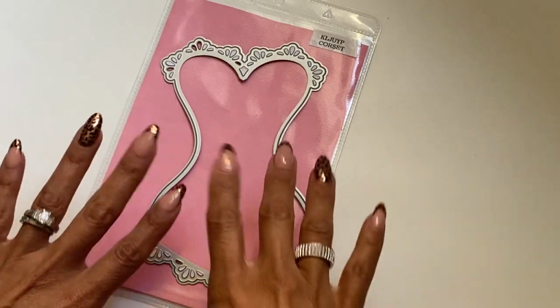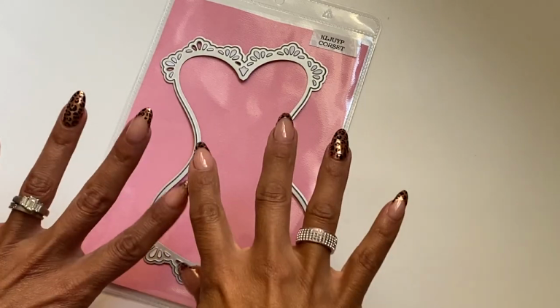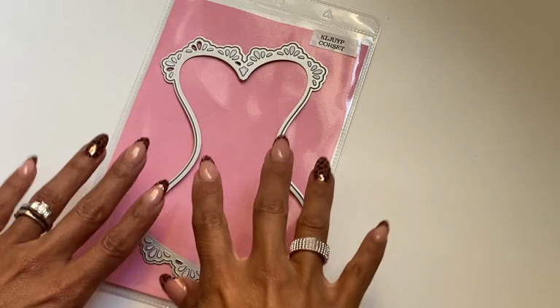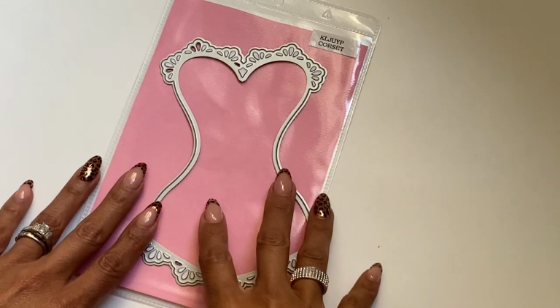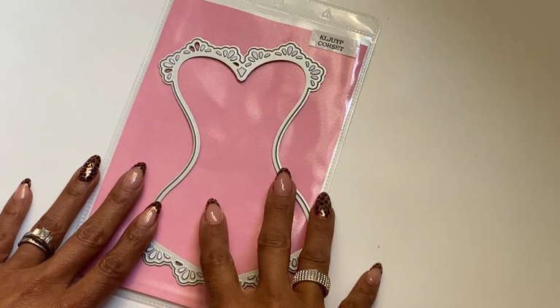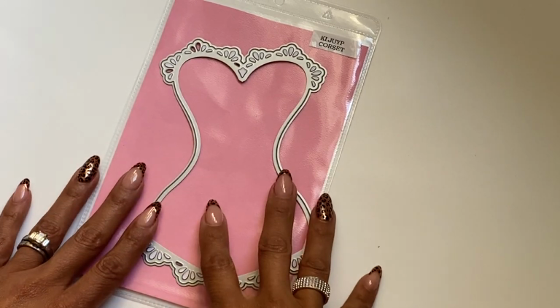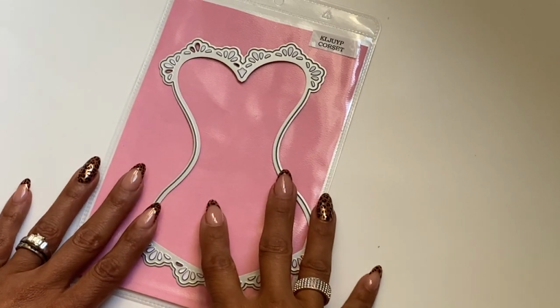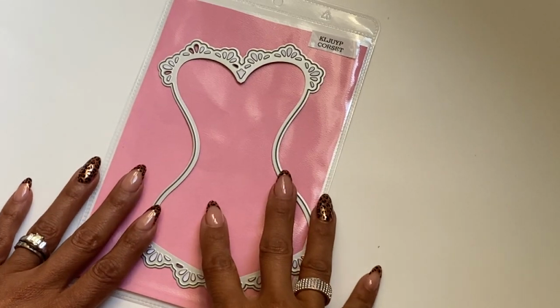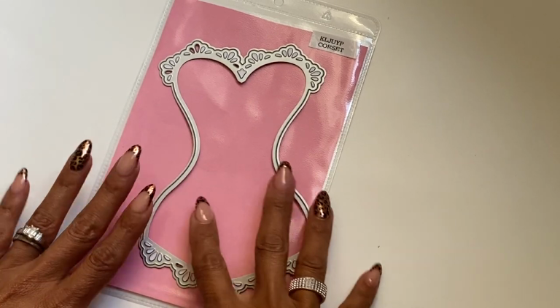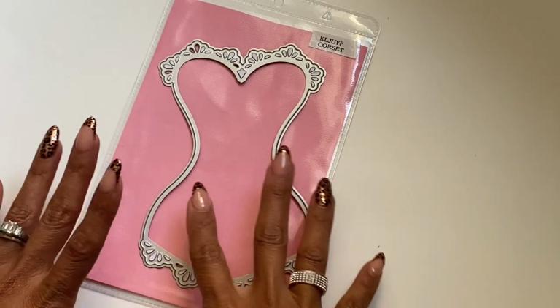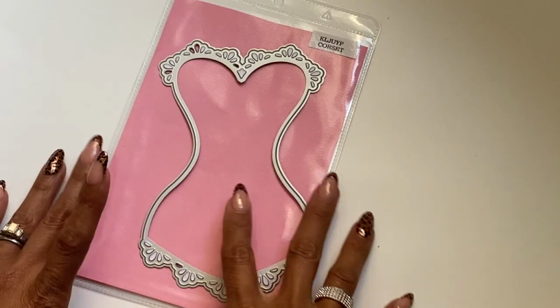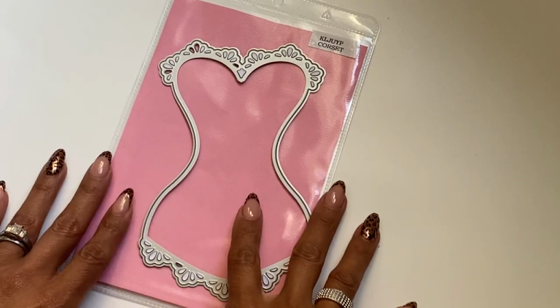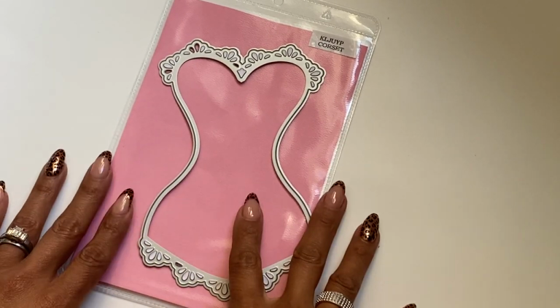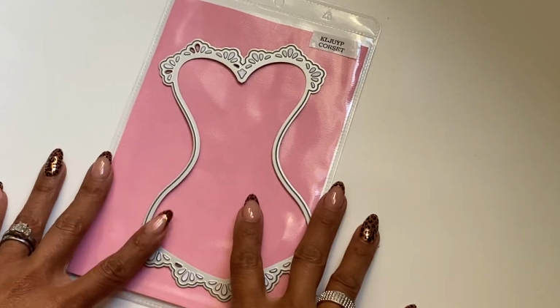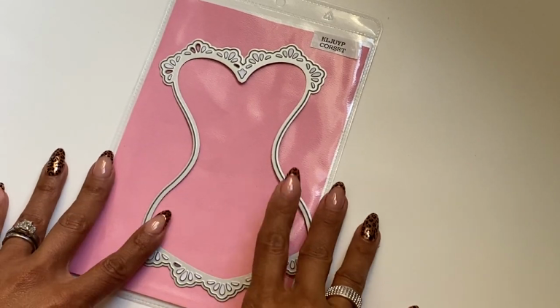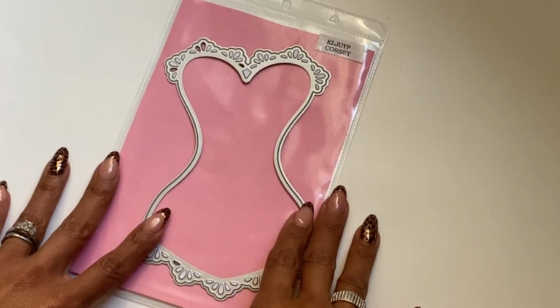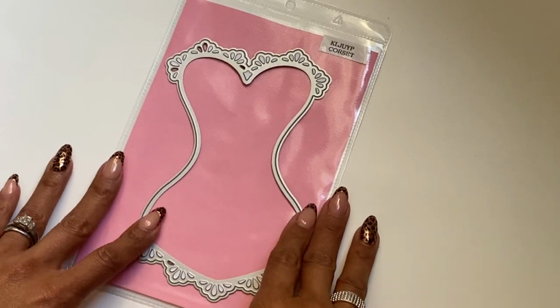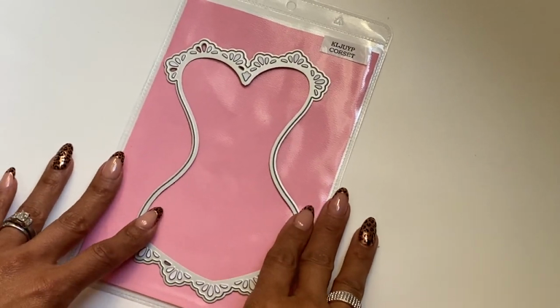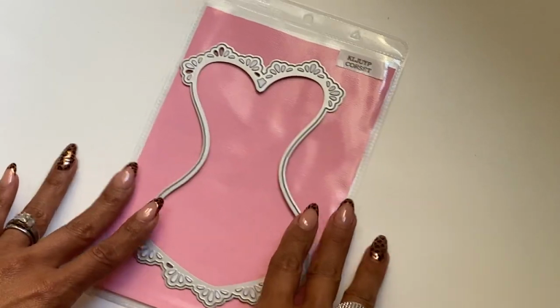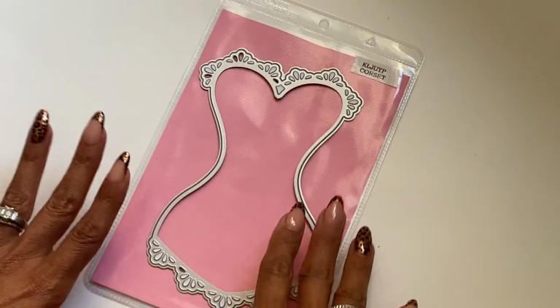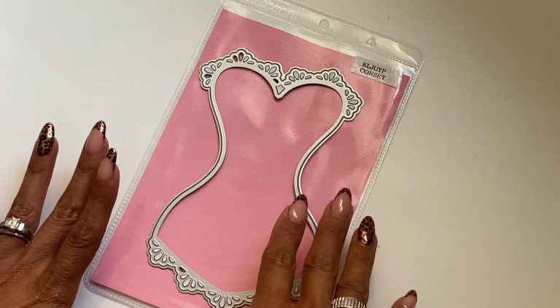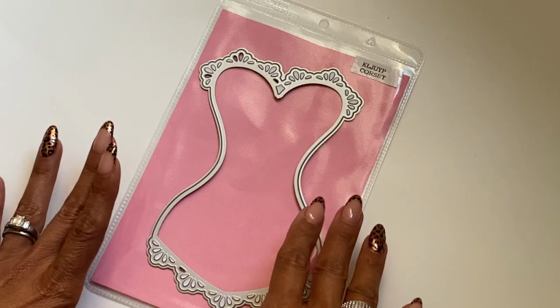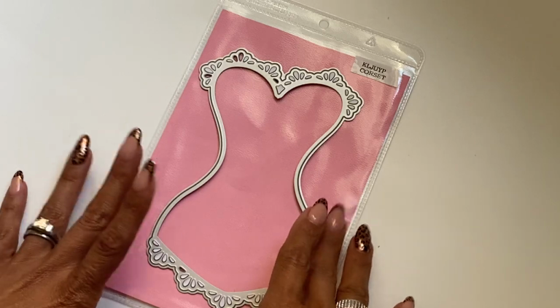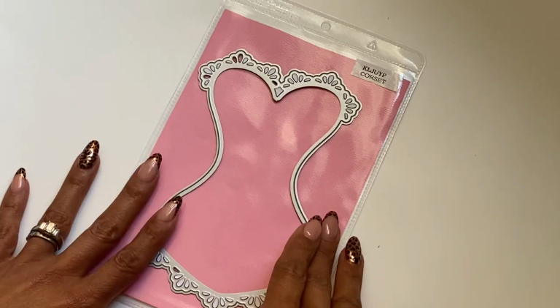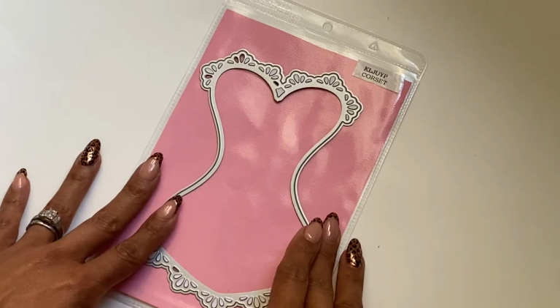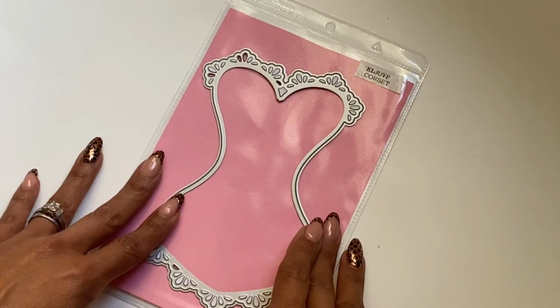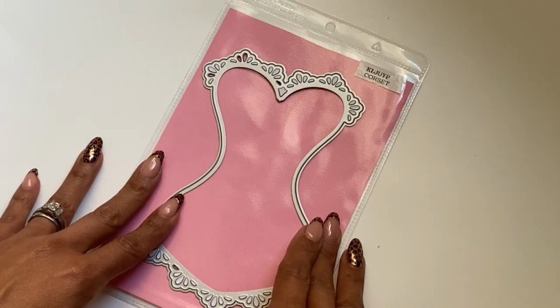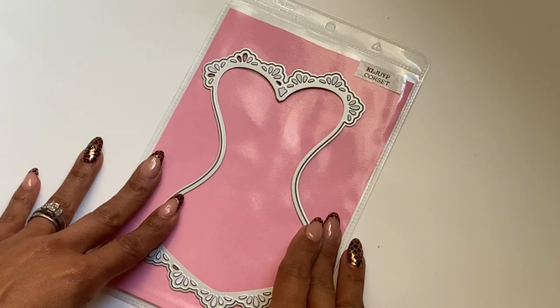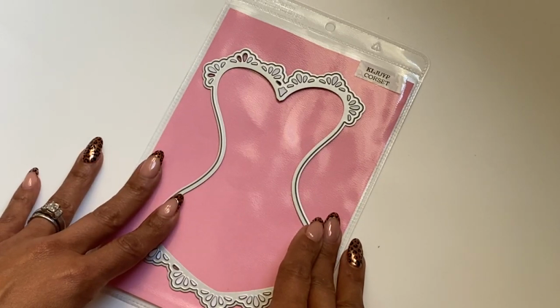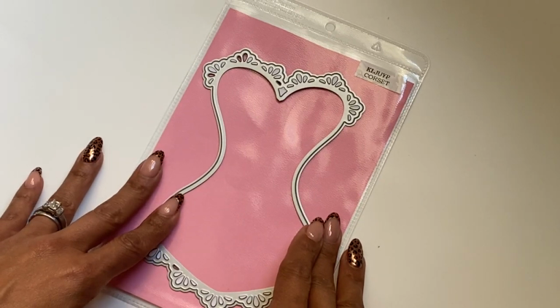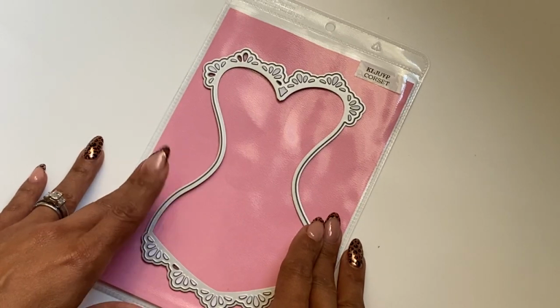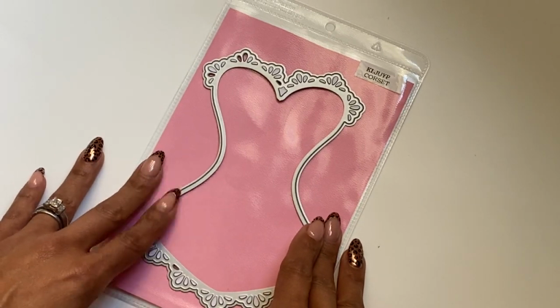Hello Crafty friends, it's Erica, Scraftiva29. Welcome back to my channel. I'm coming on today with a quick project share for you.